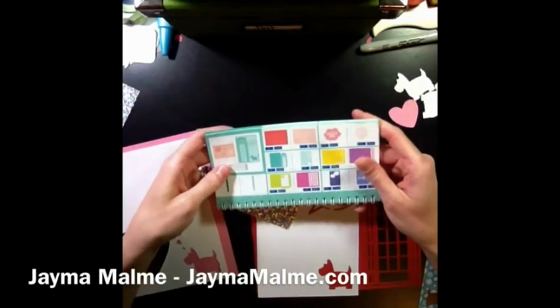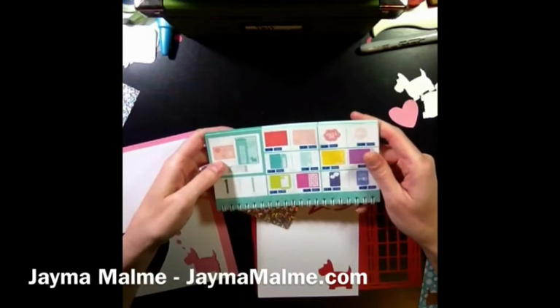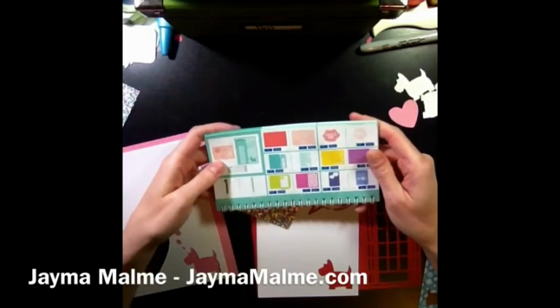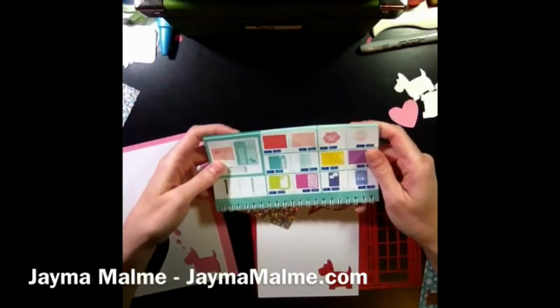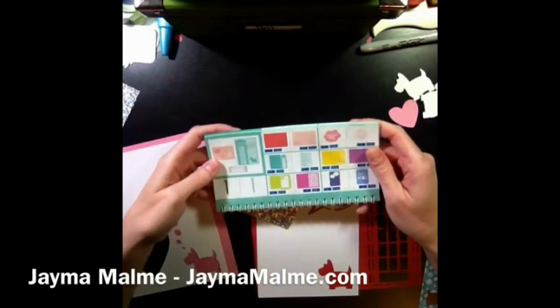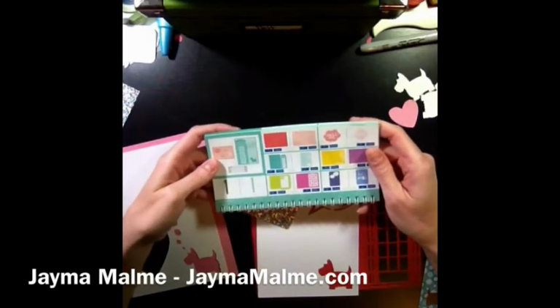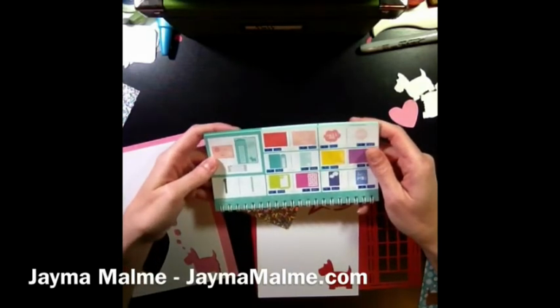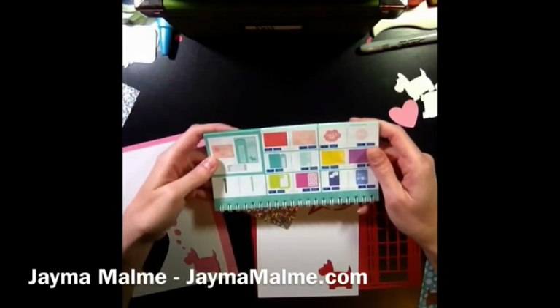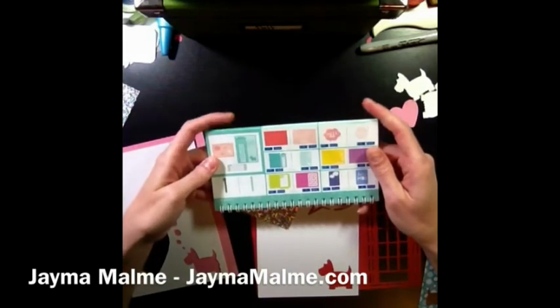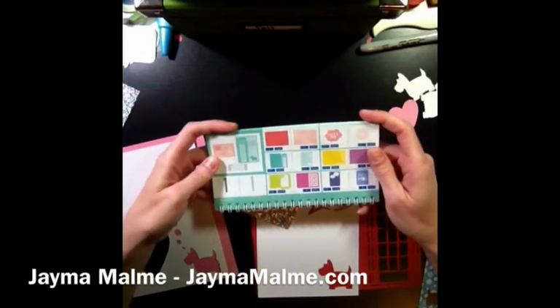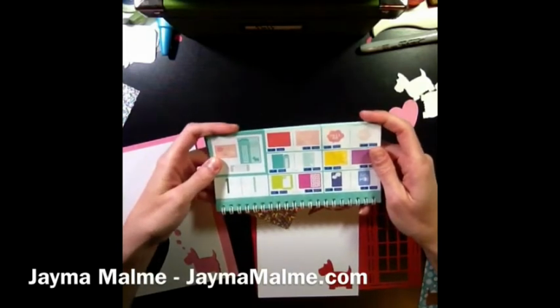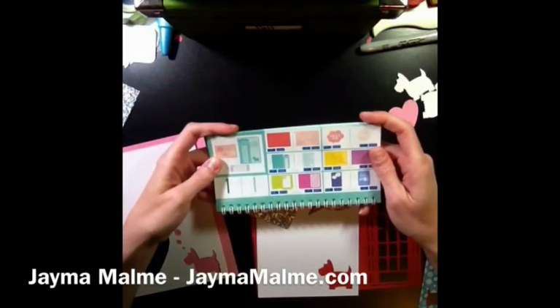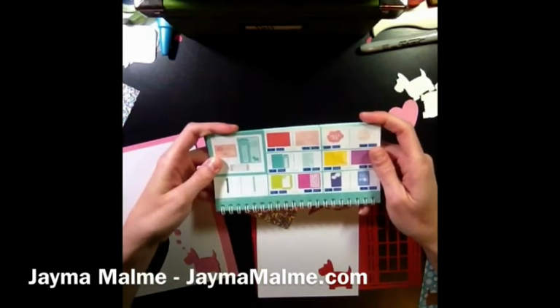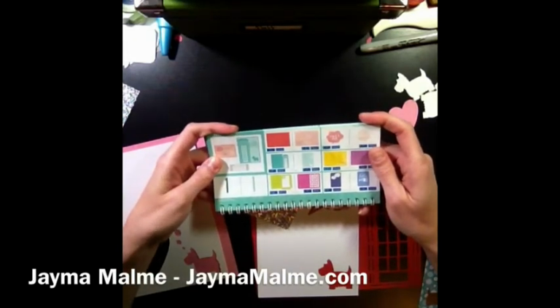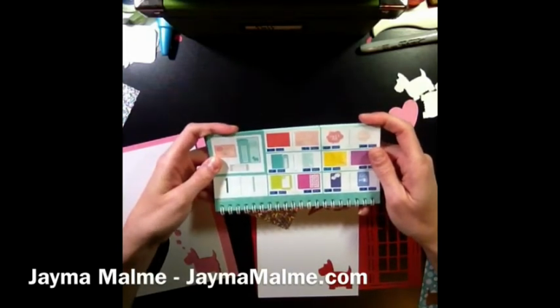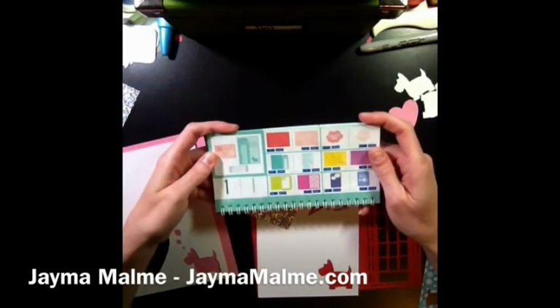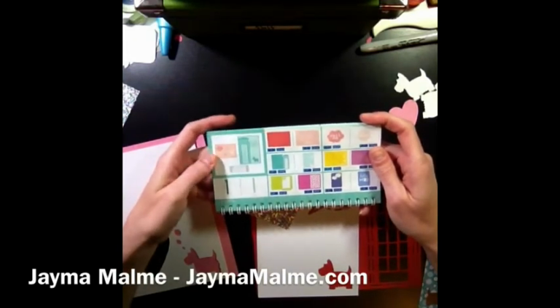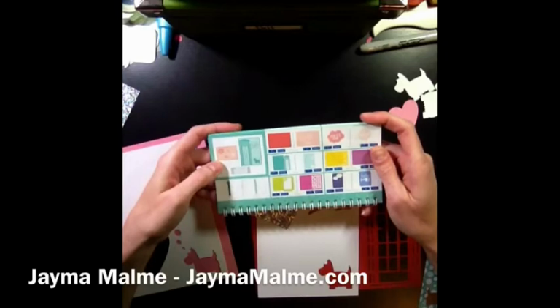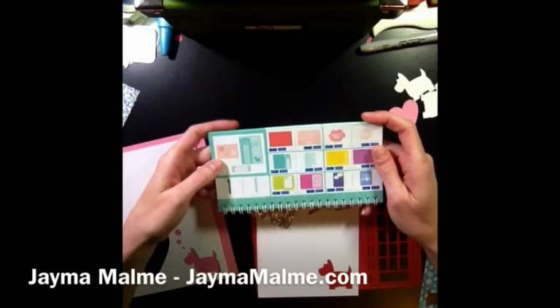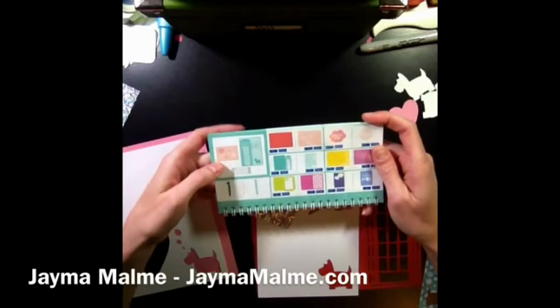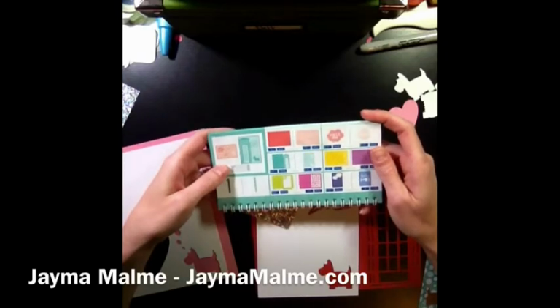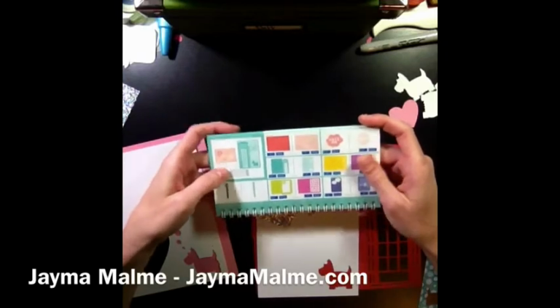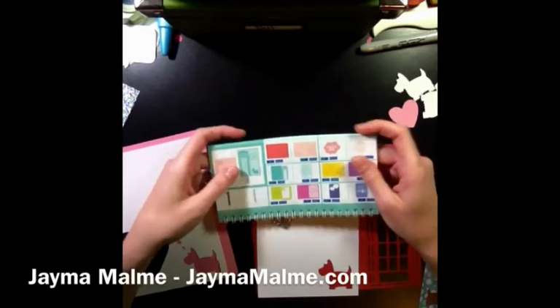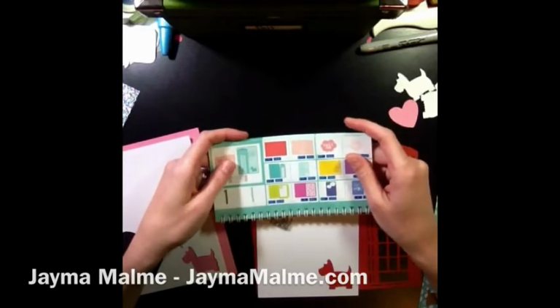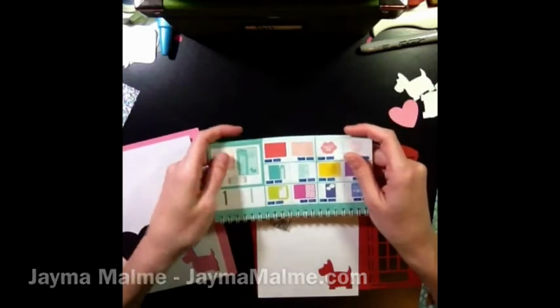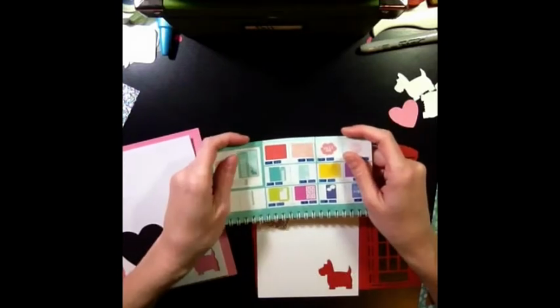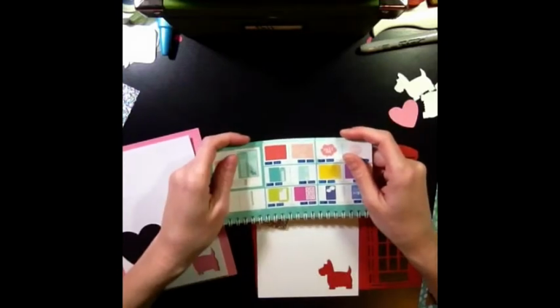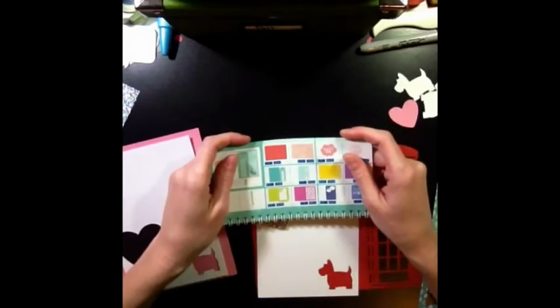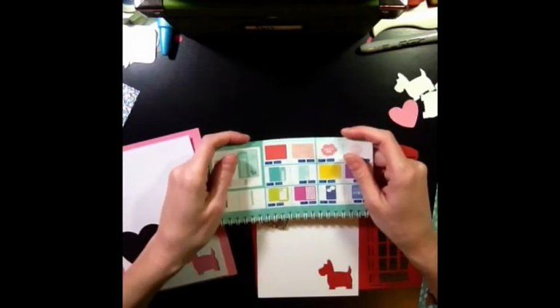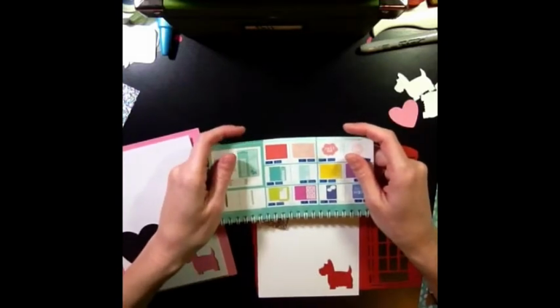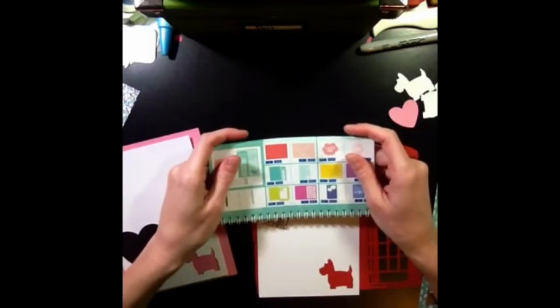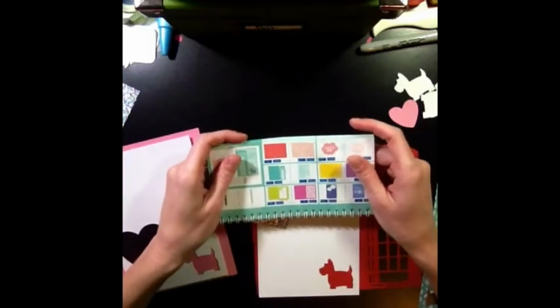Hi guys, this is Jayma Malmi from JaymaMalmi.com and I have another artfully sent video for you.